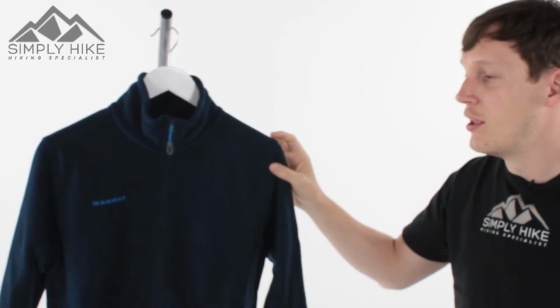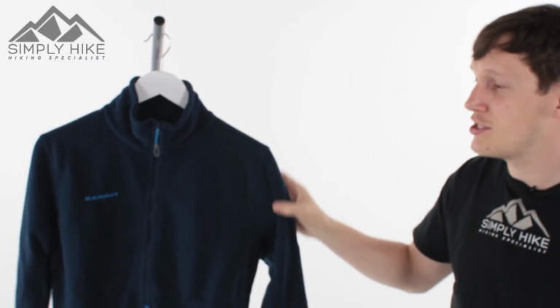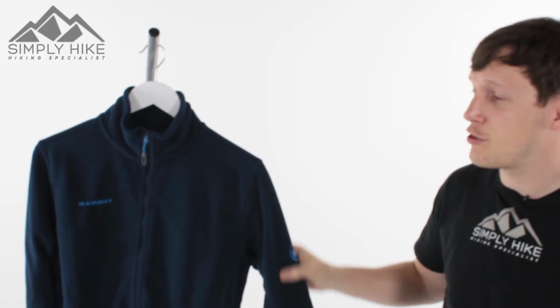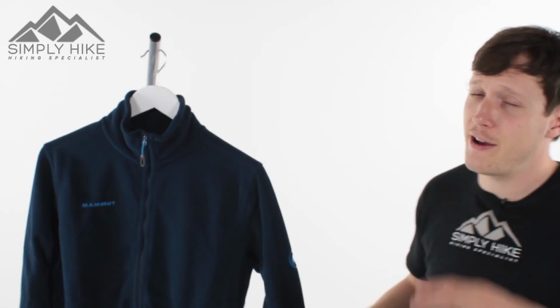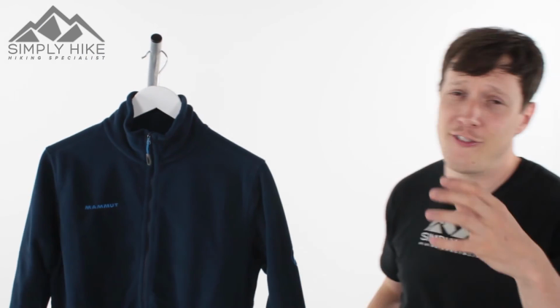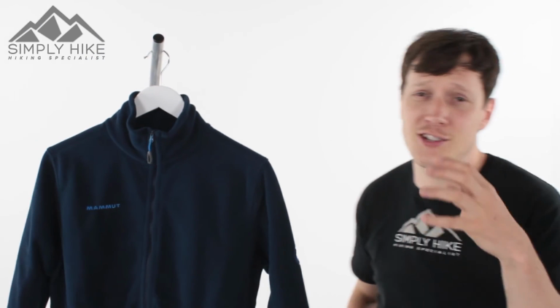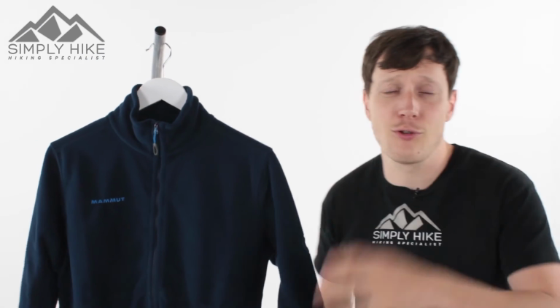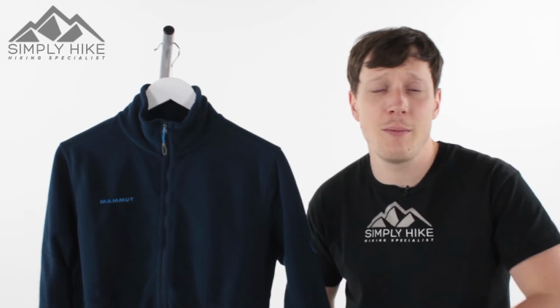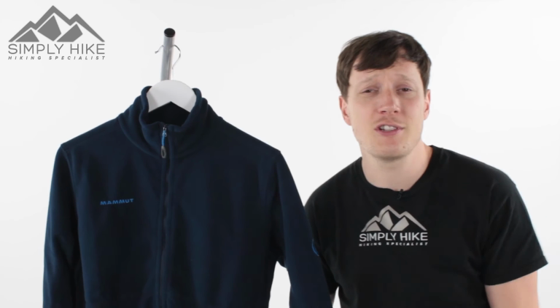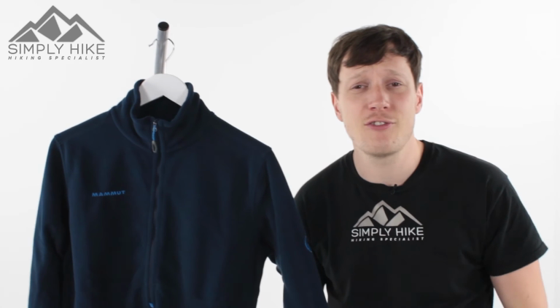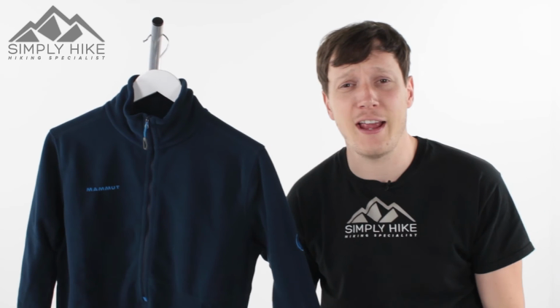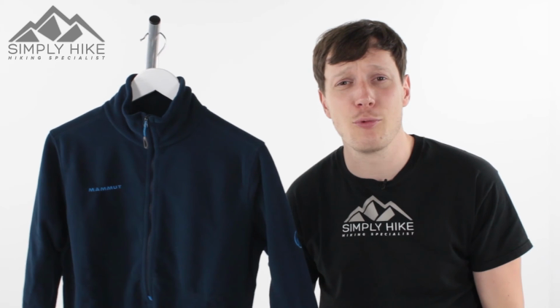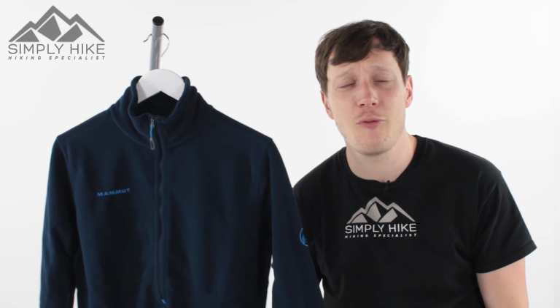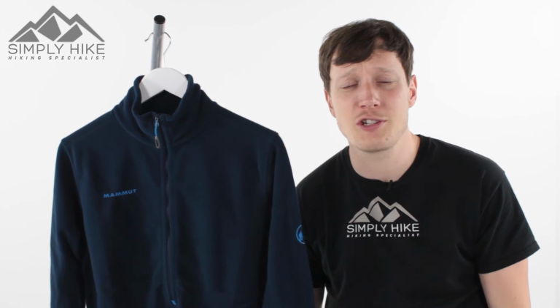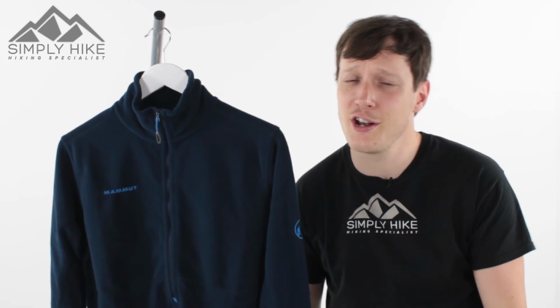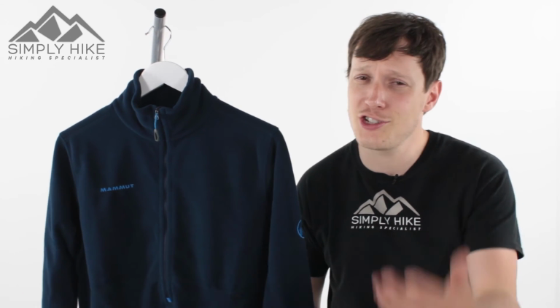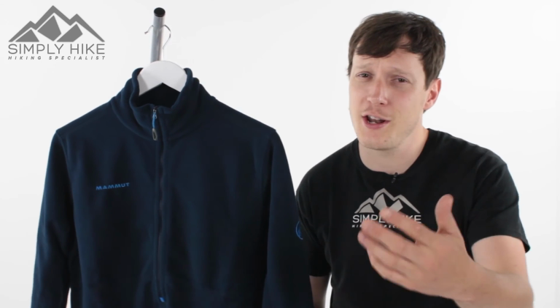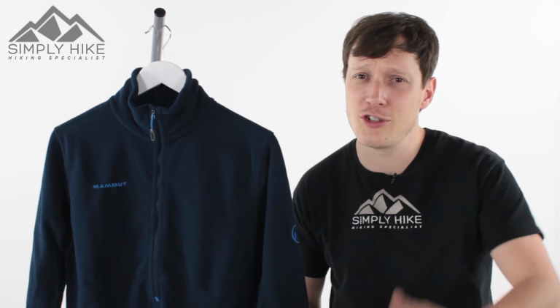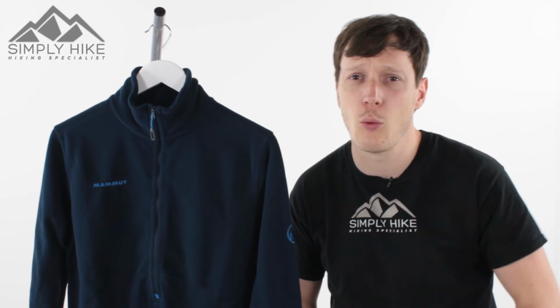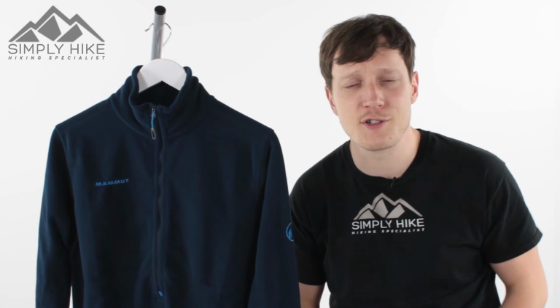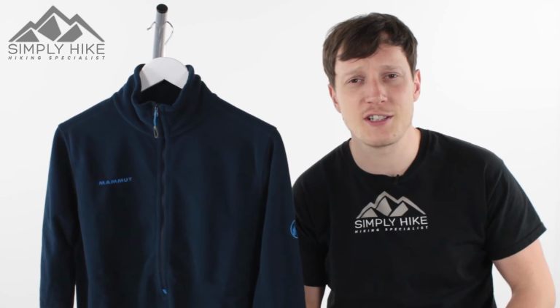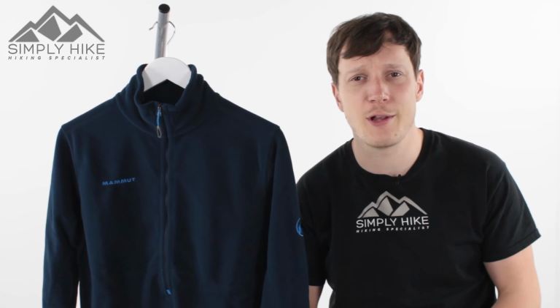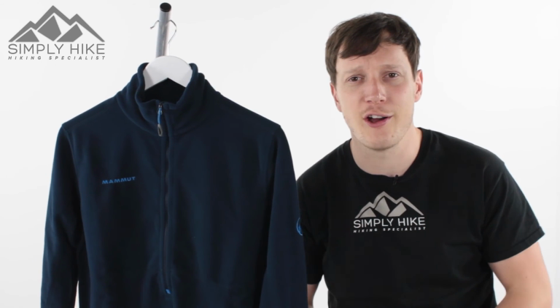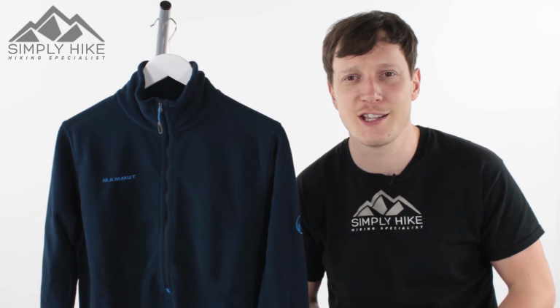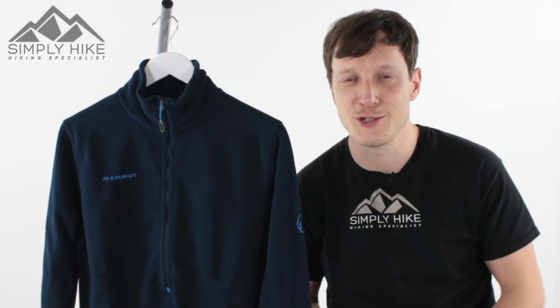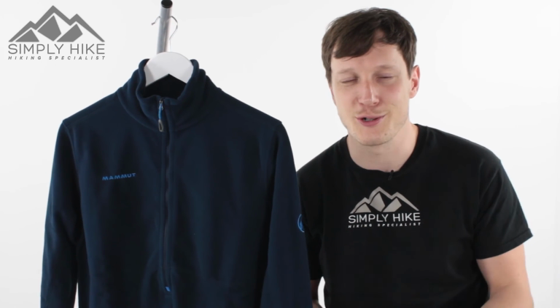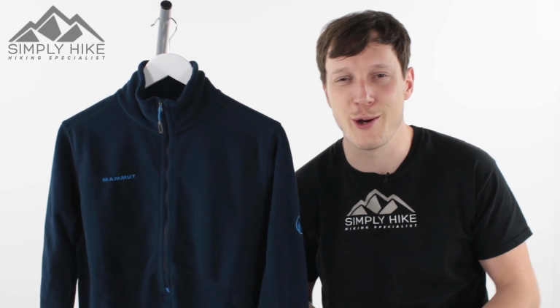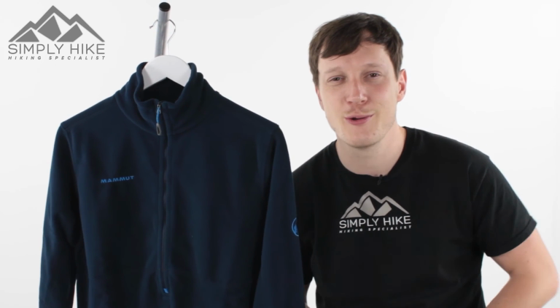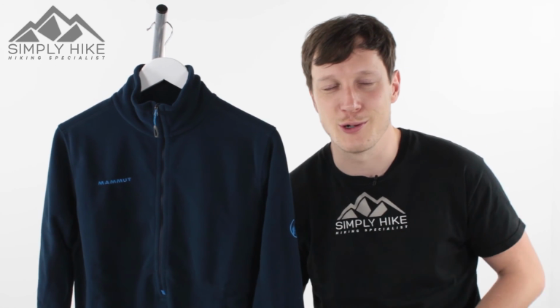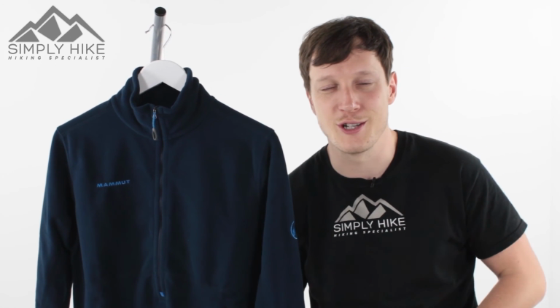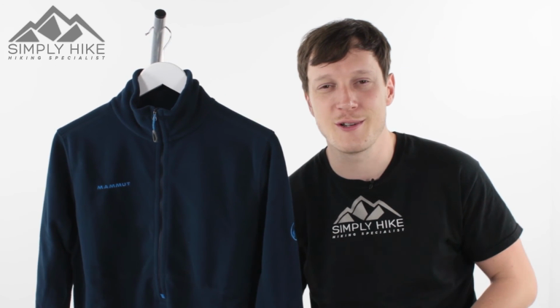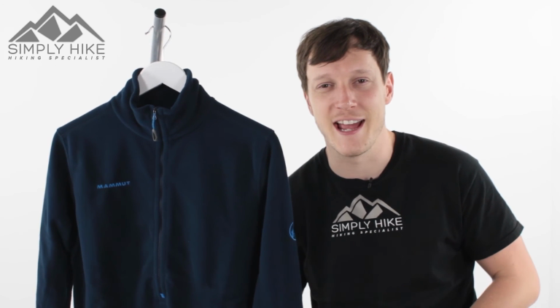This is a great fleece from Mammut, and if you'd like any more information on it, just head over to our website, simplyhike.co.uk.